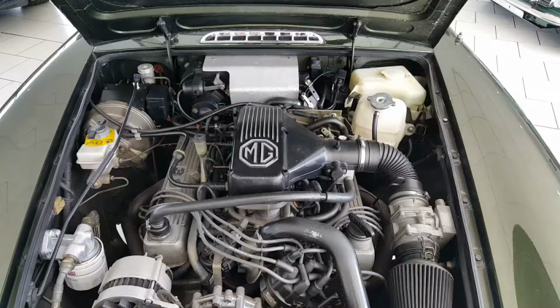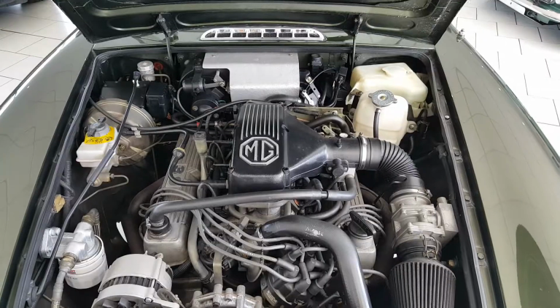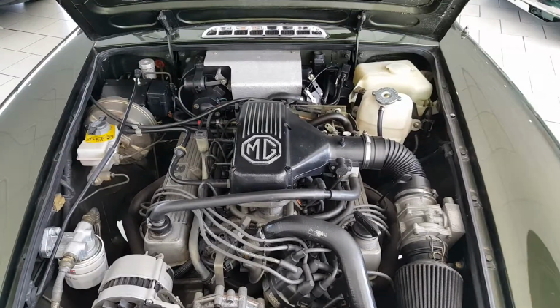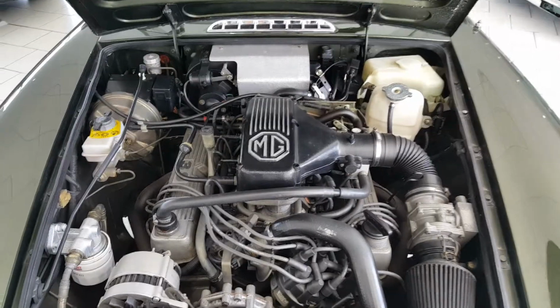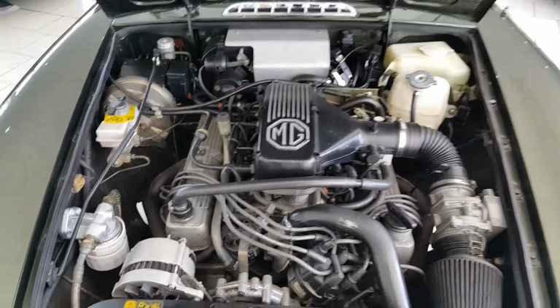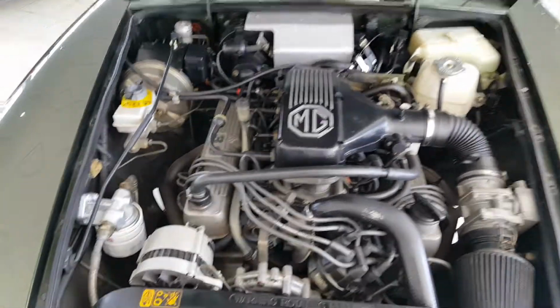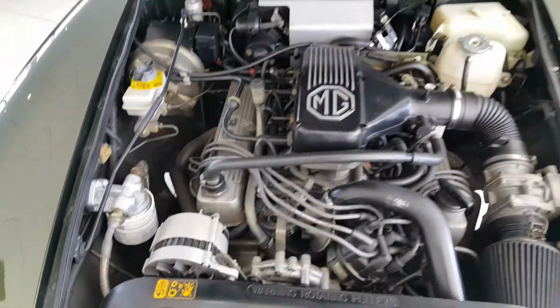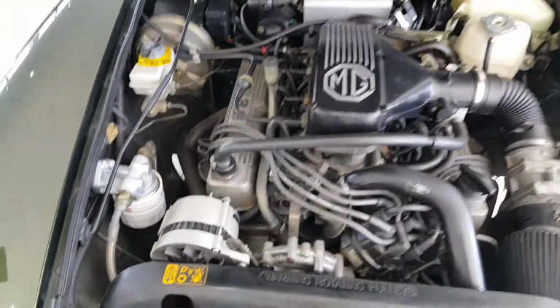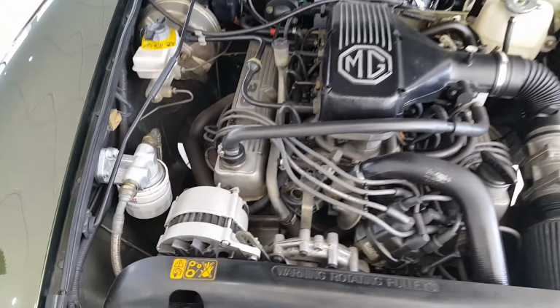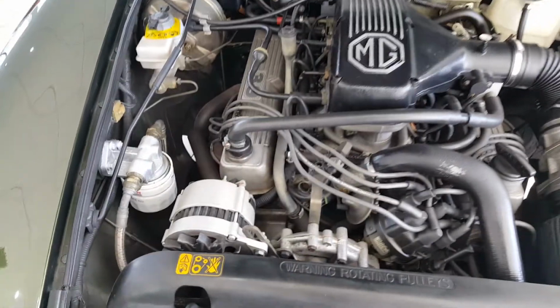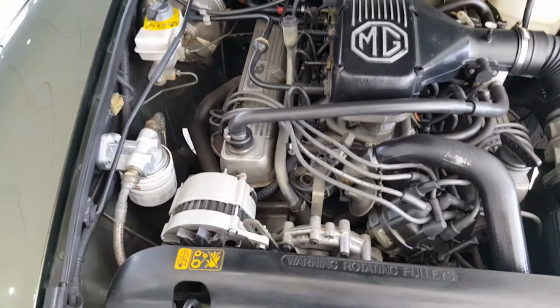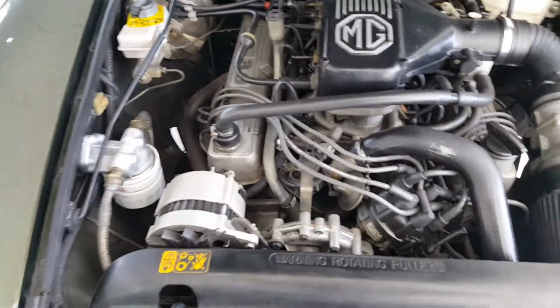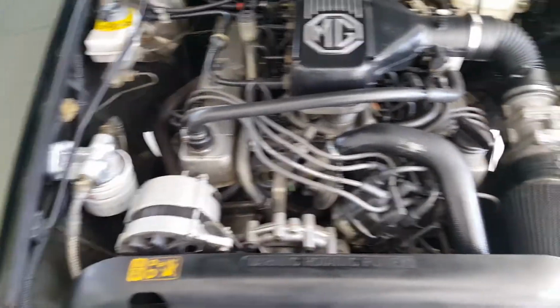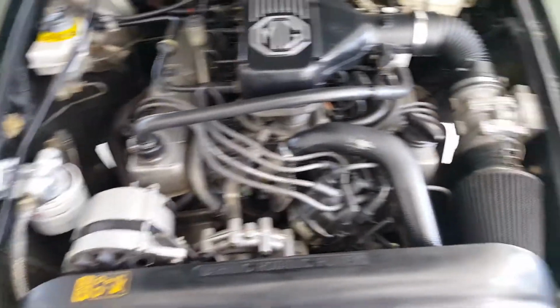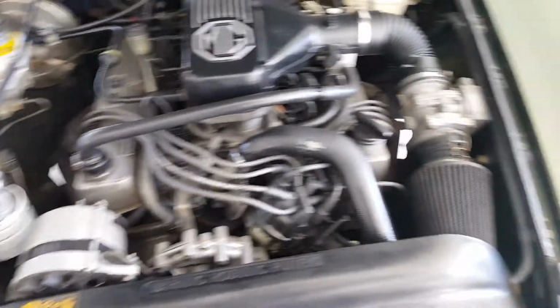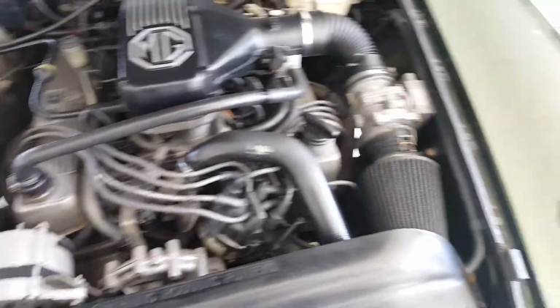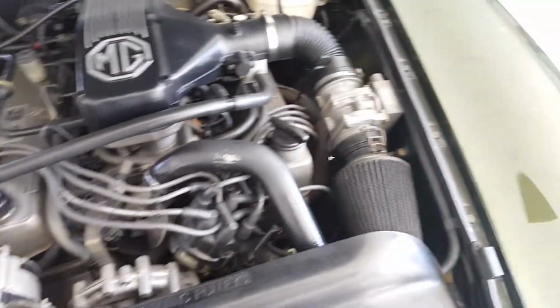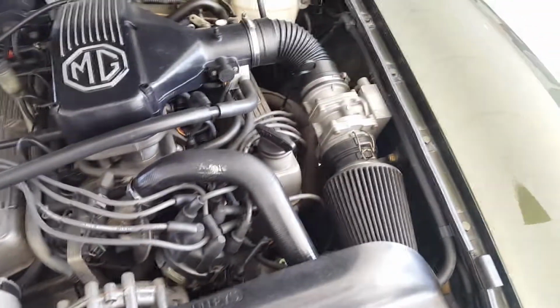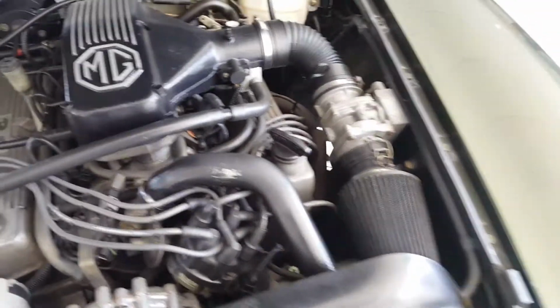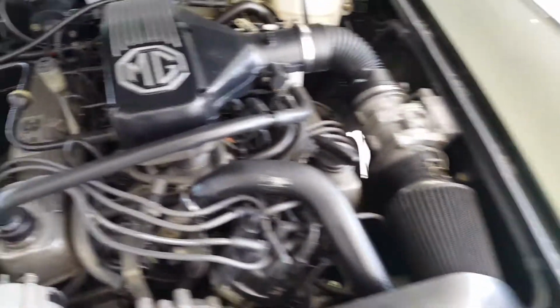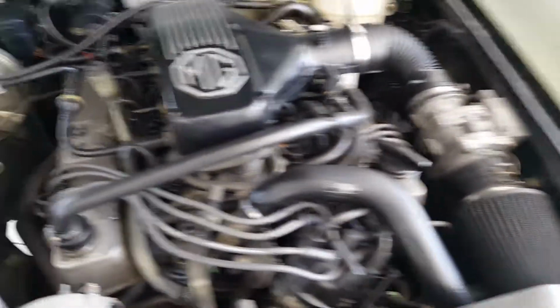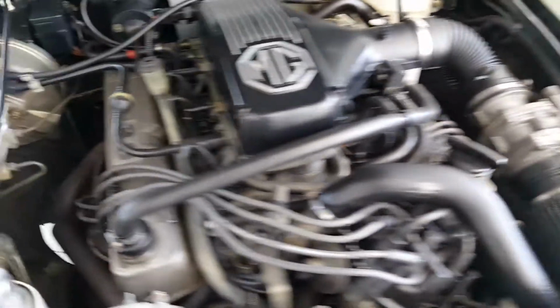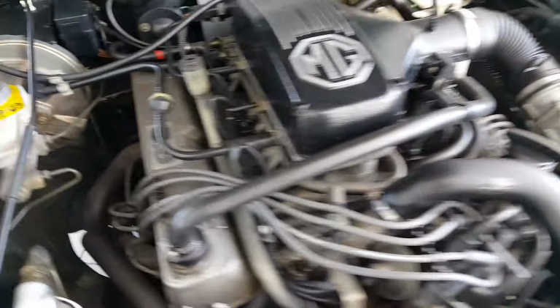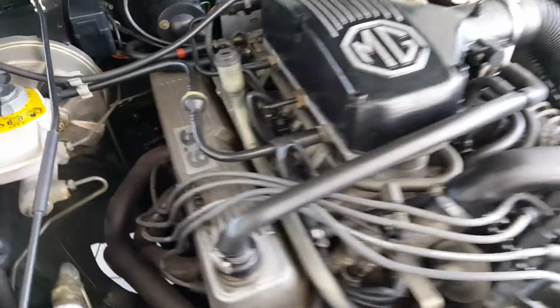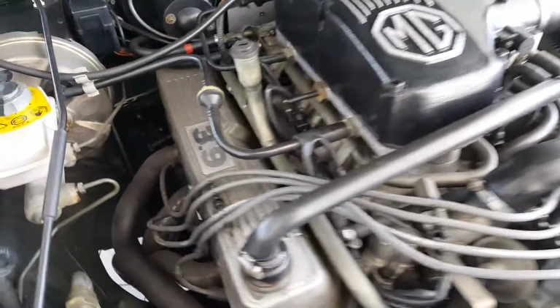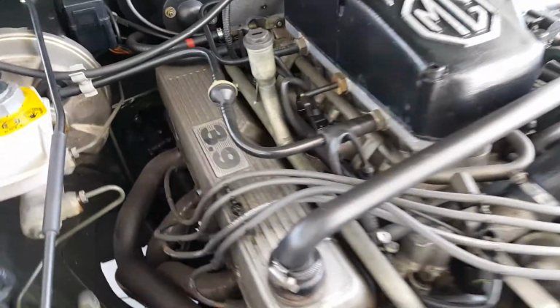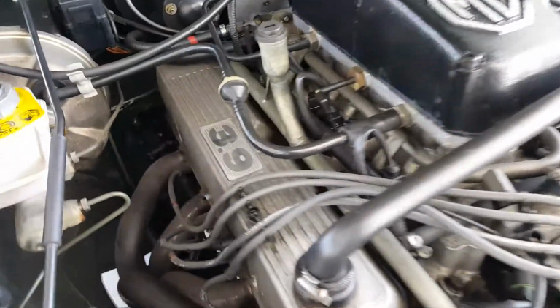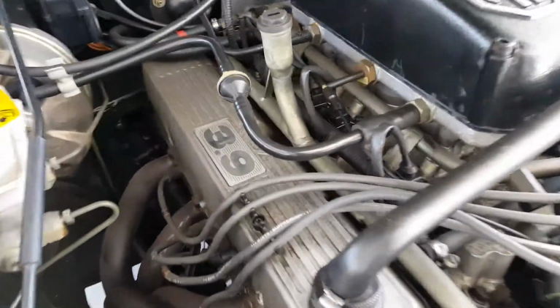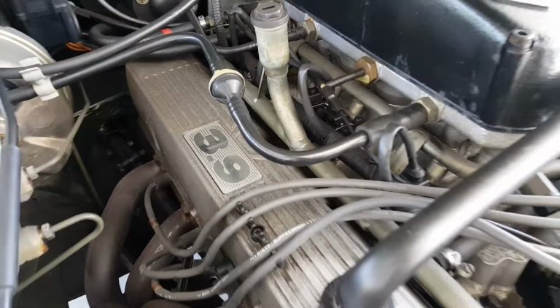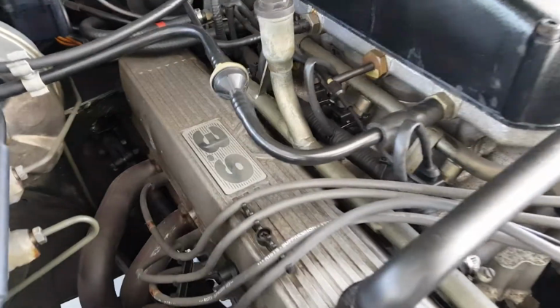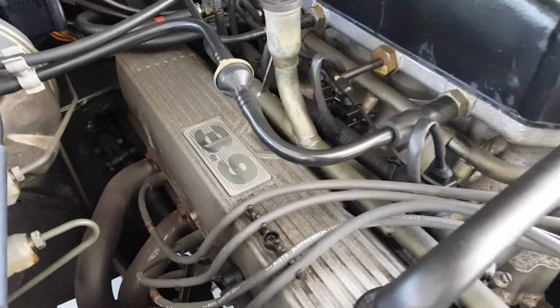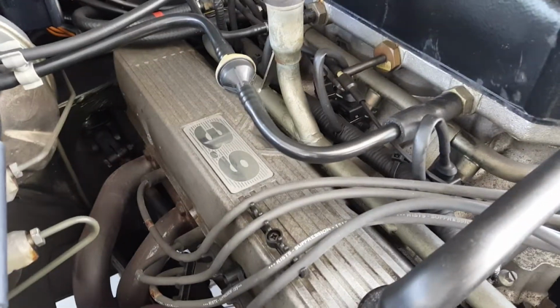The engine compartment is in beautiful condition. It has a lovely 3.9 Rover V8 engine fitted.